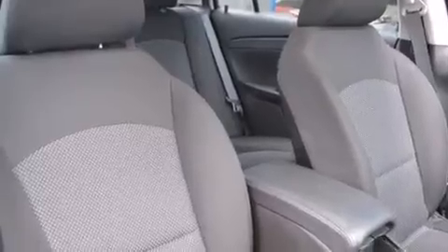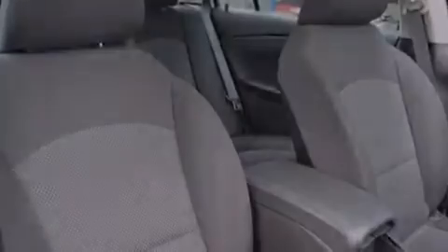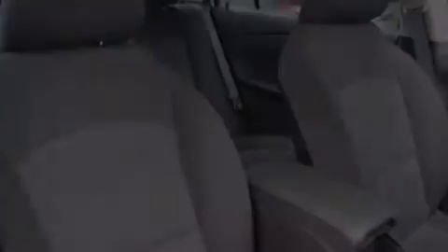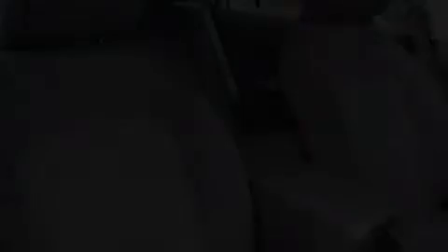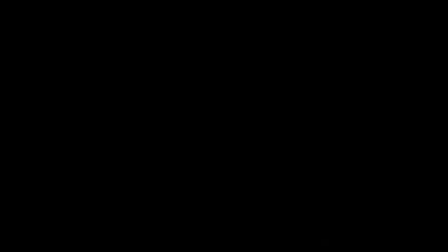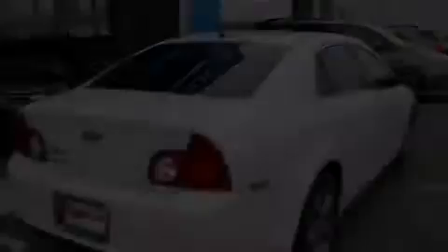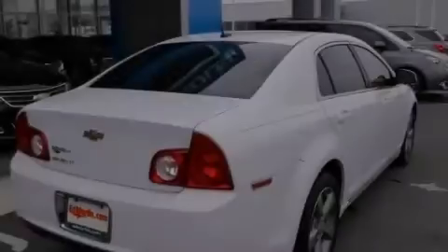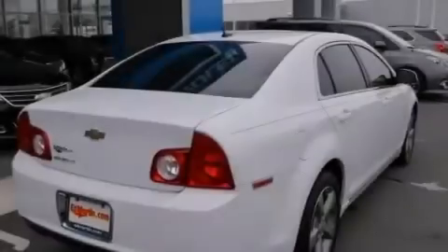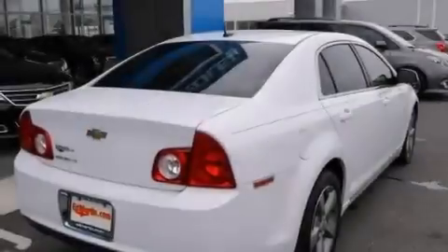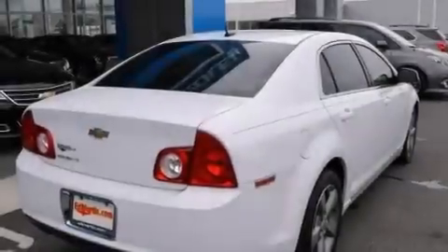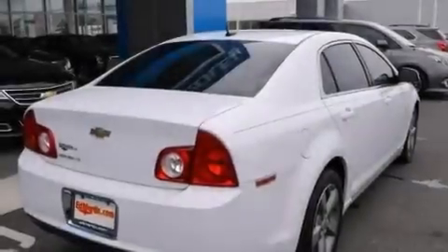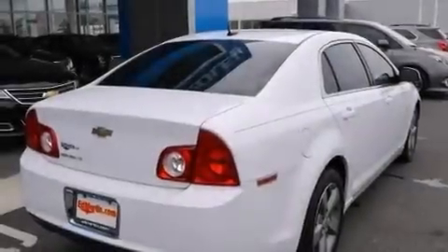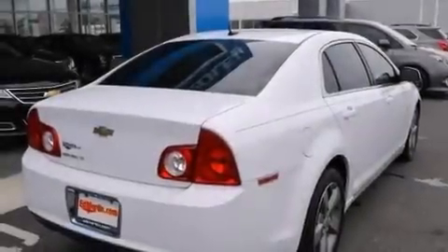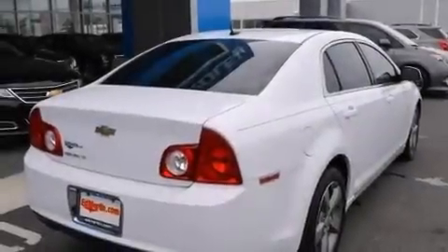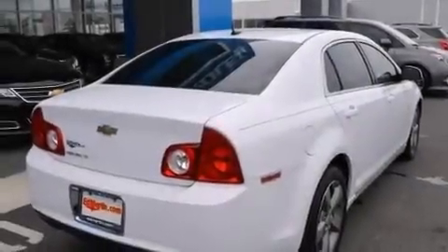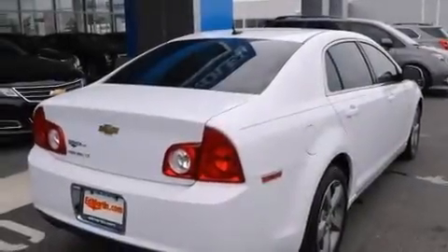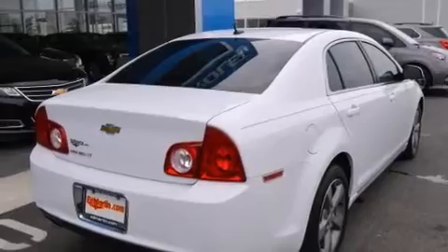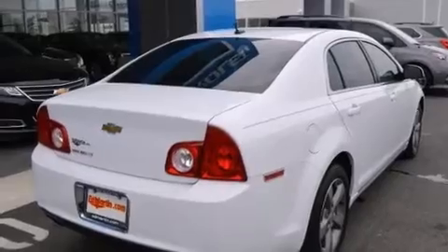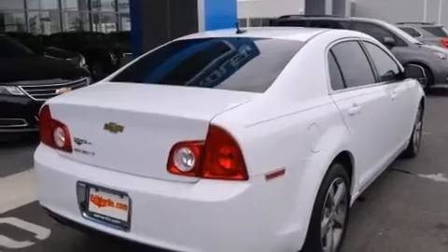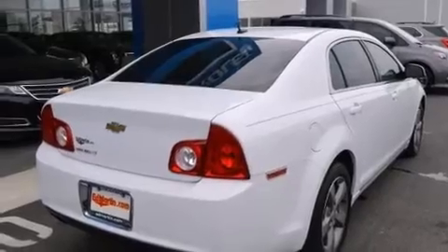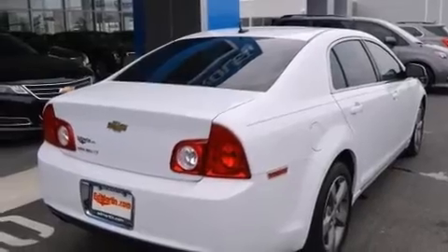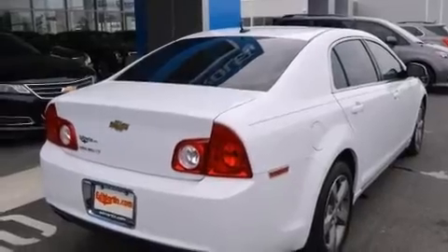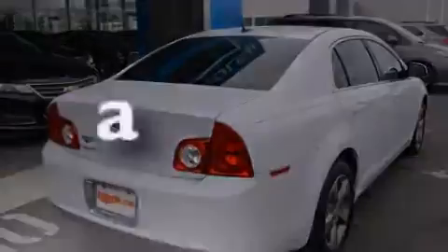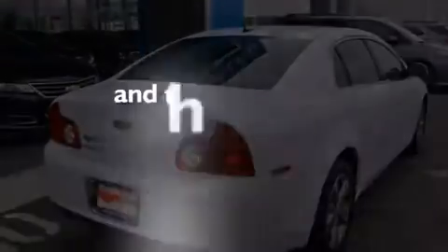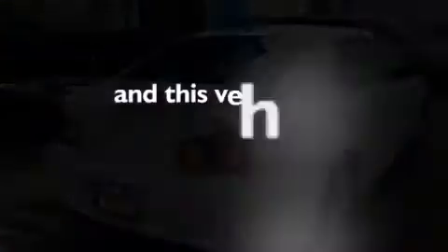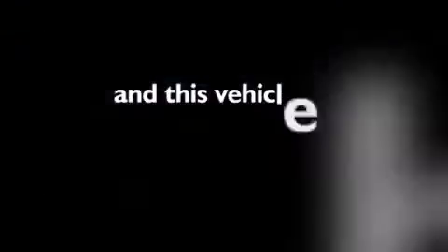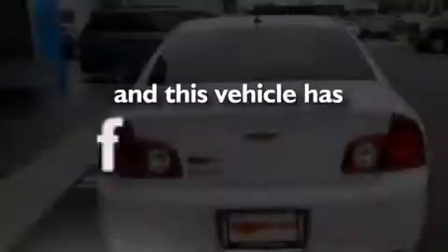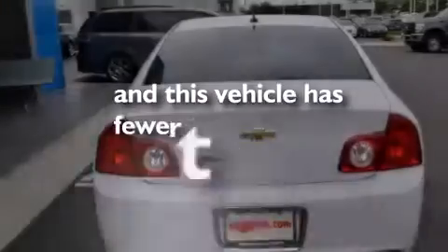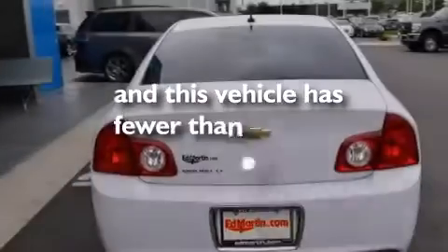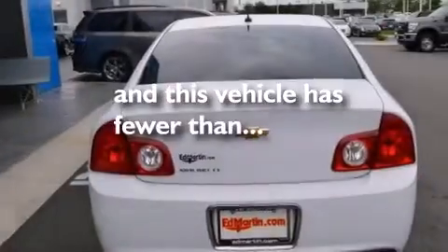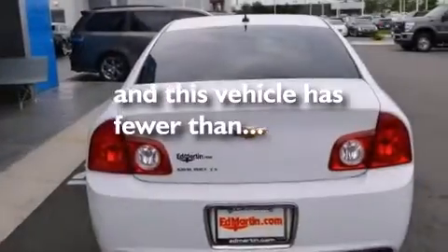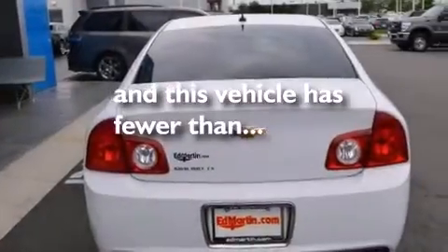Steering wheel mounted controls, four-wheel disc brakes with ABS, and this vehicle has less than 26,000 miles.